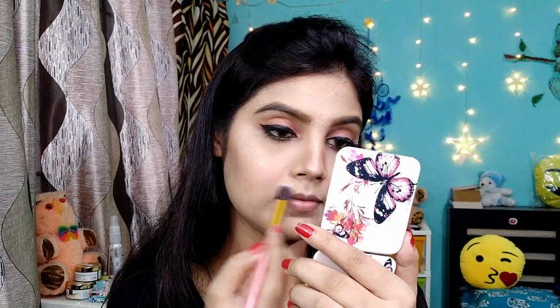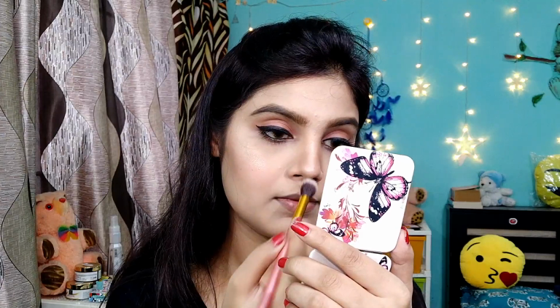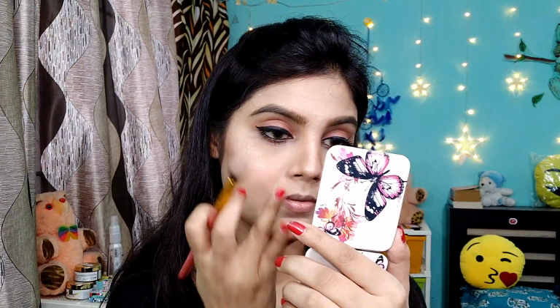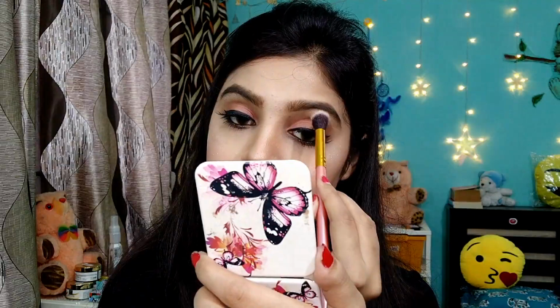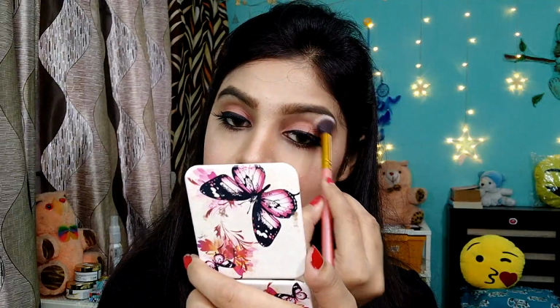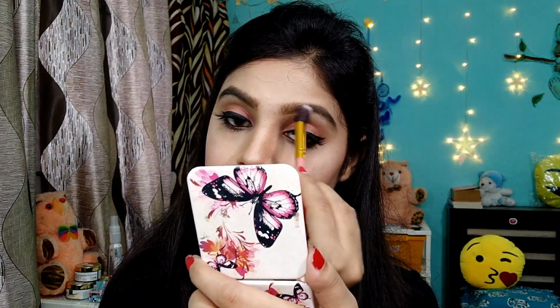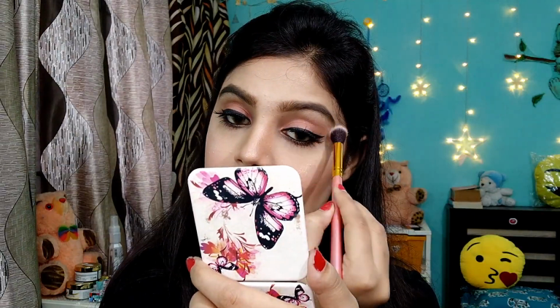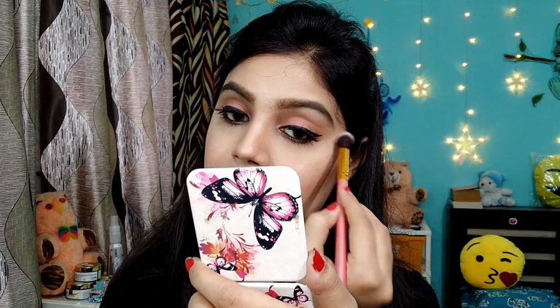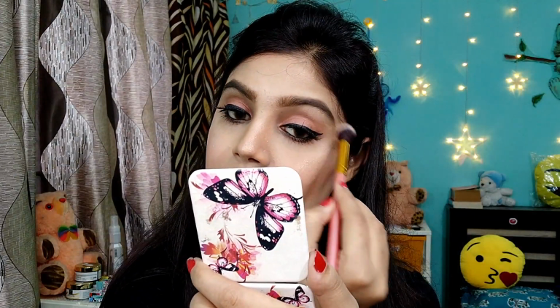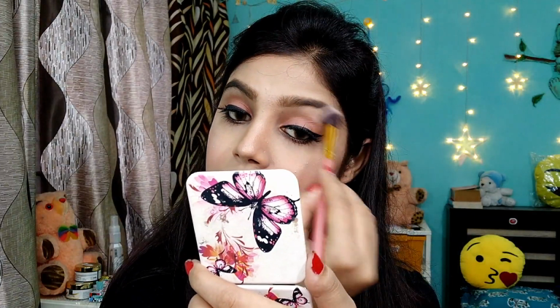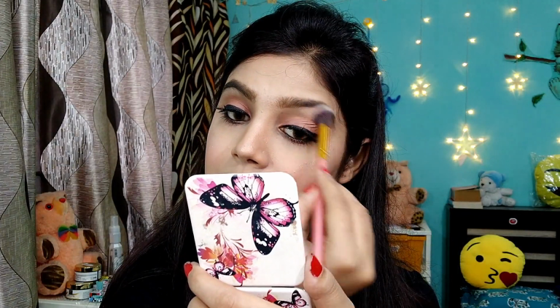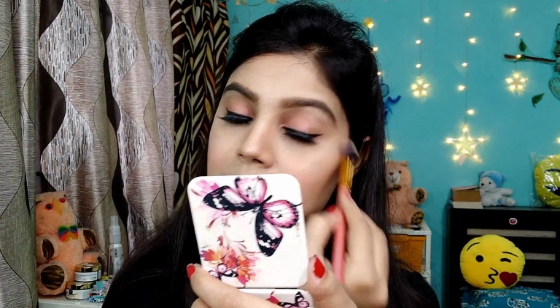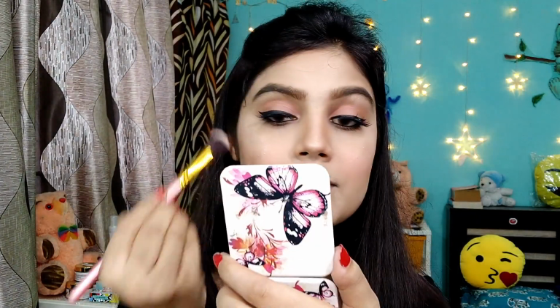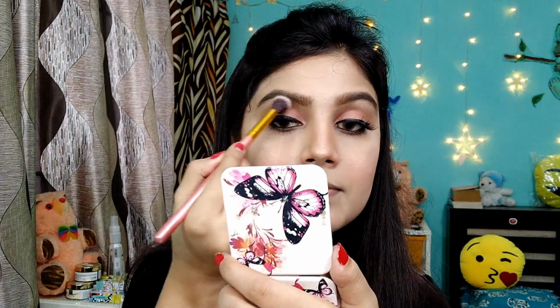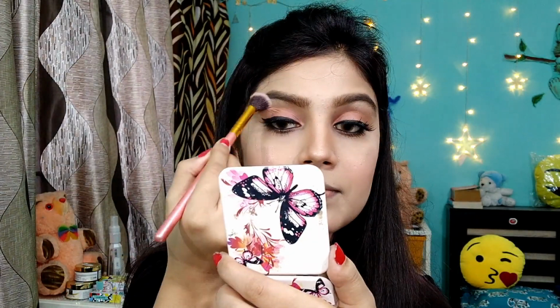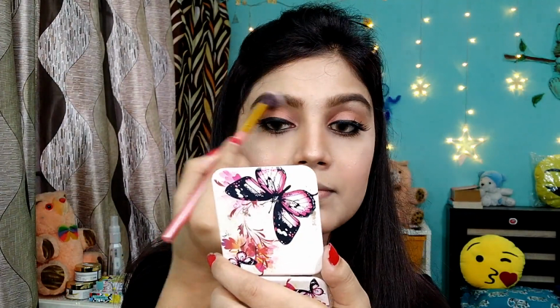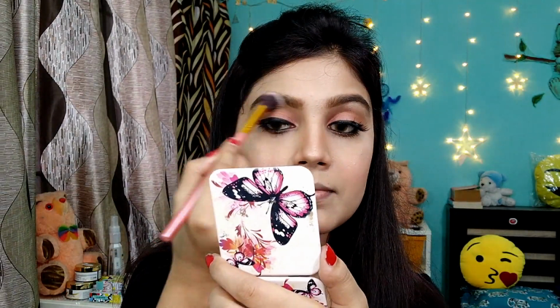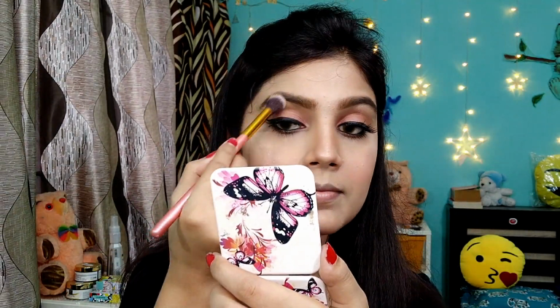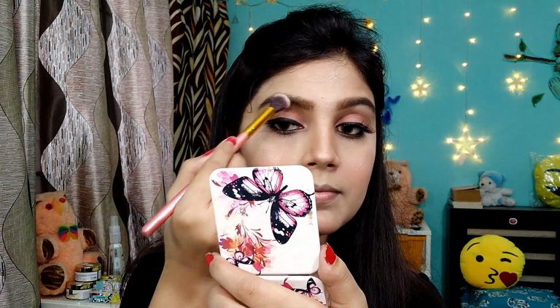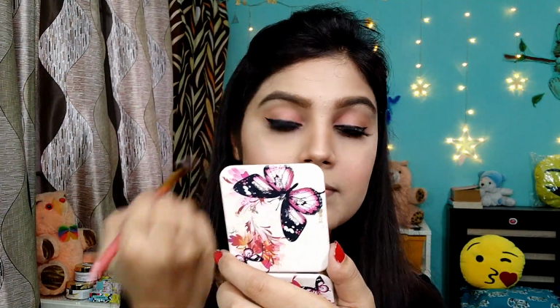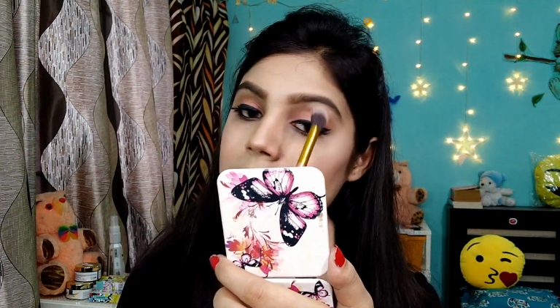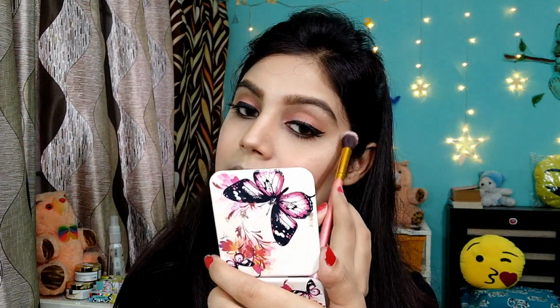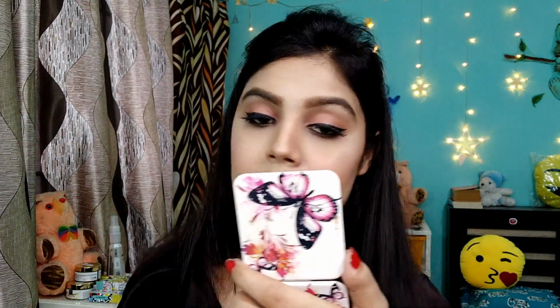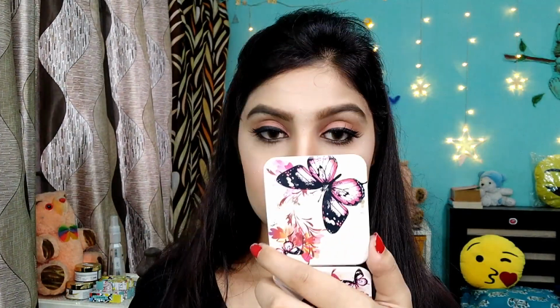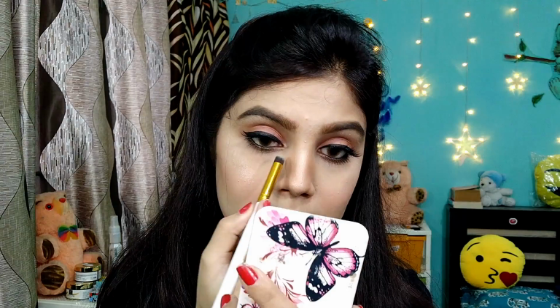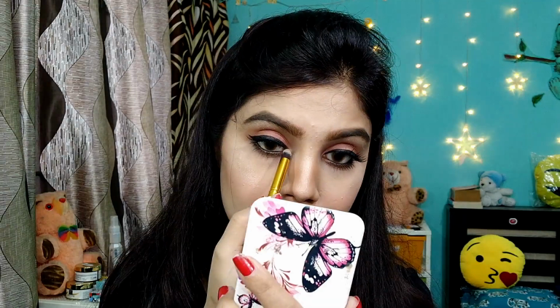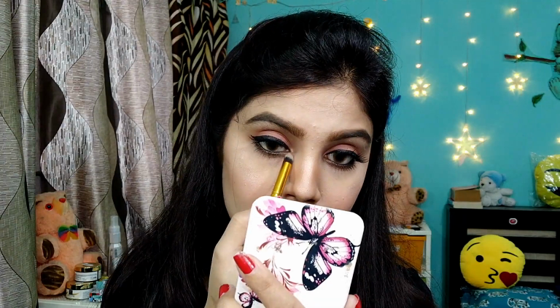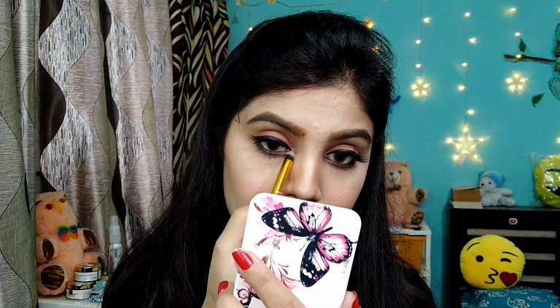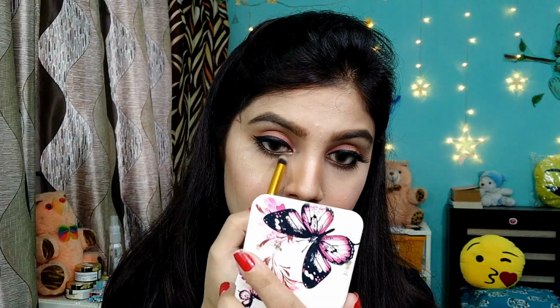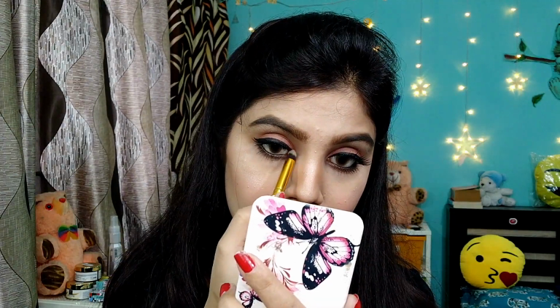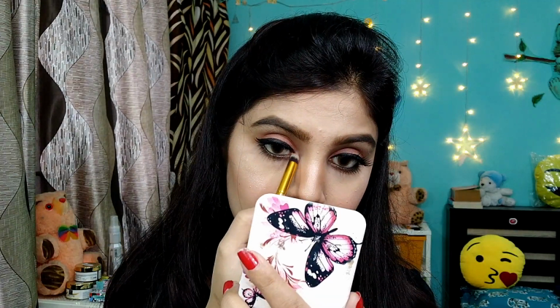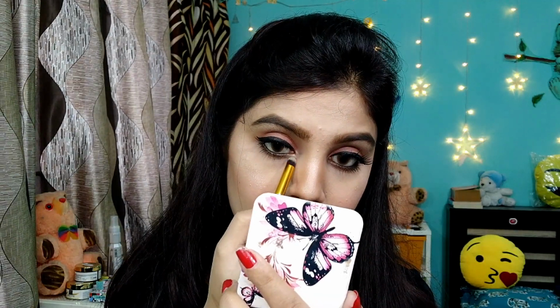I am highlighting my brow bone and the inner corner of my eyes with the same highlighter.